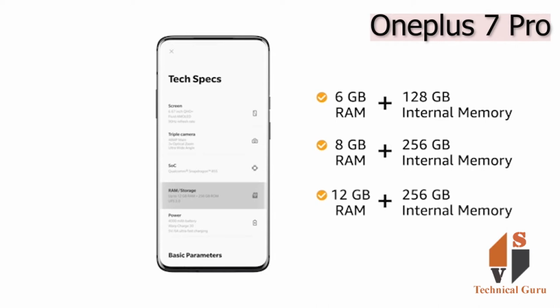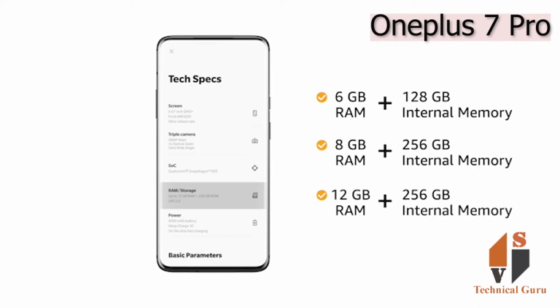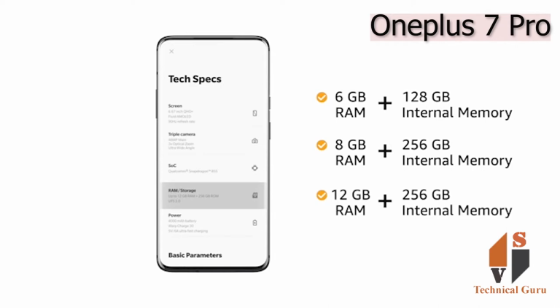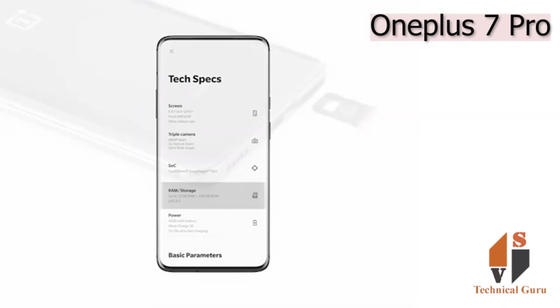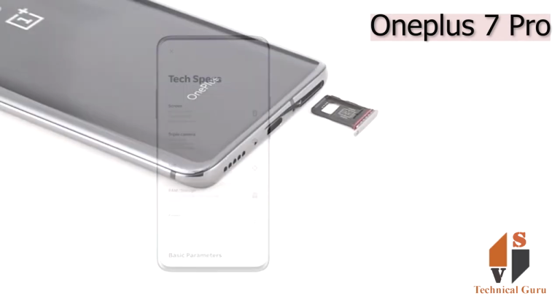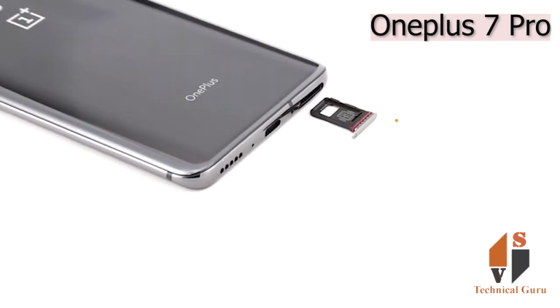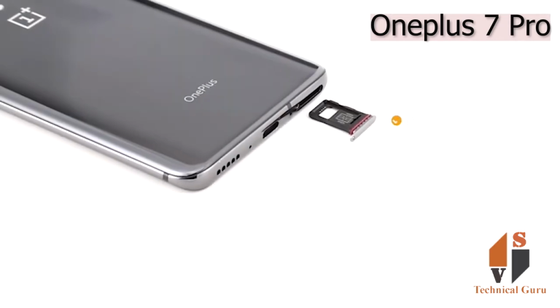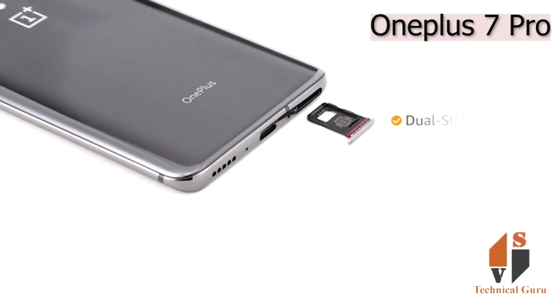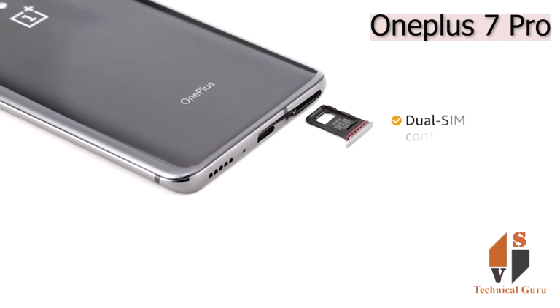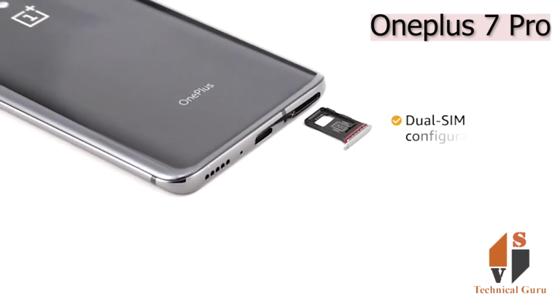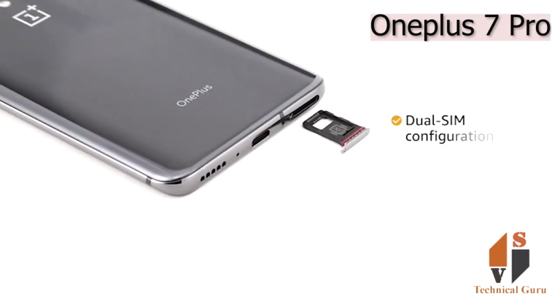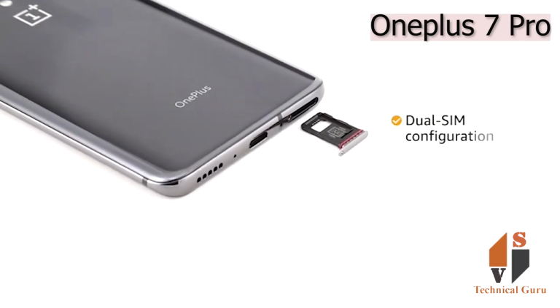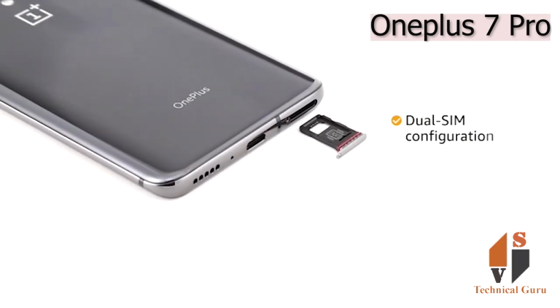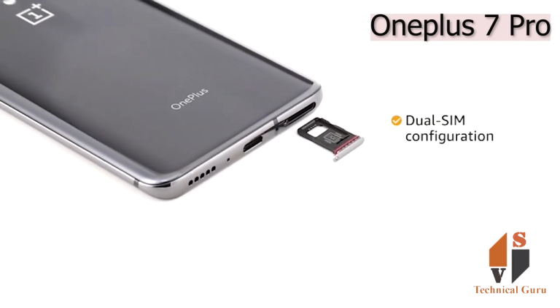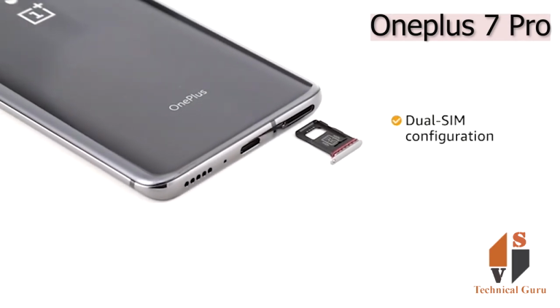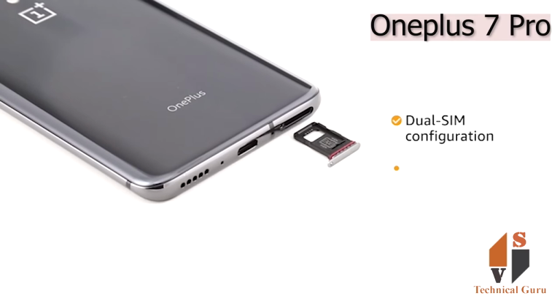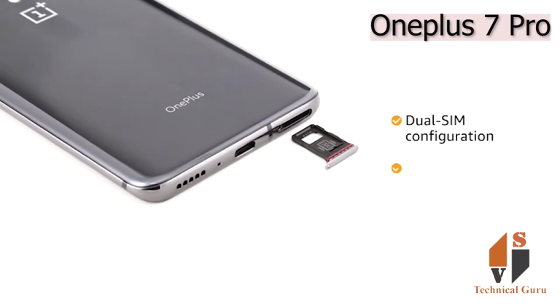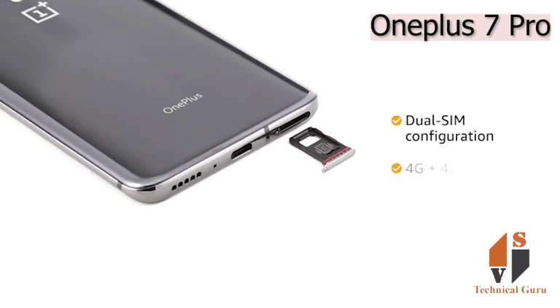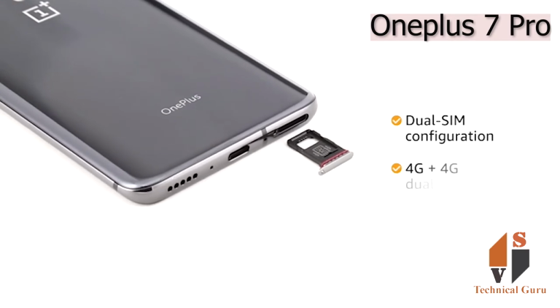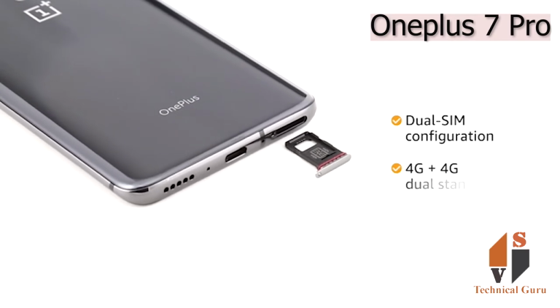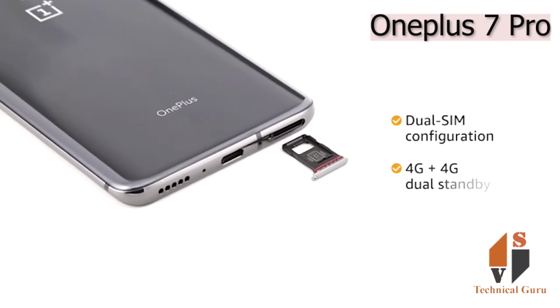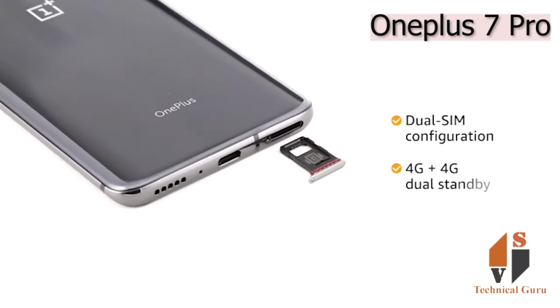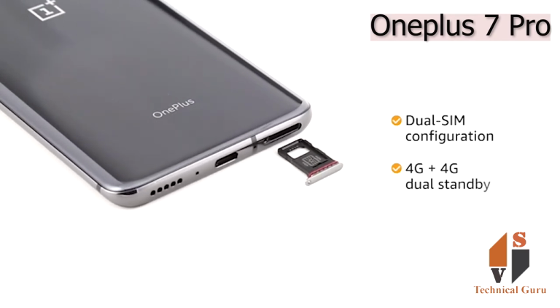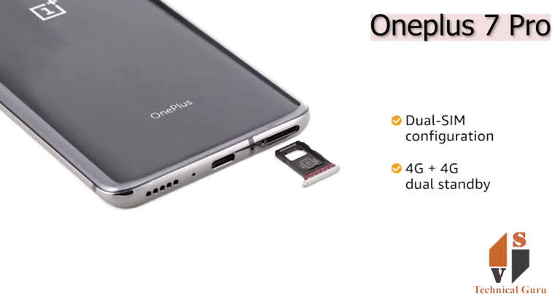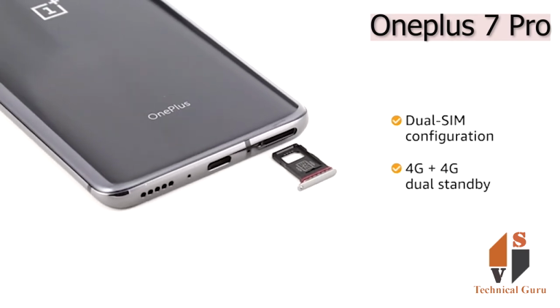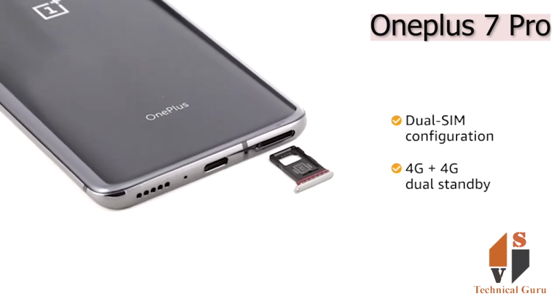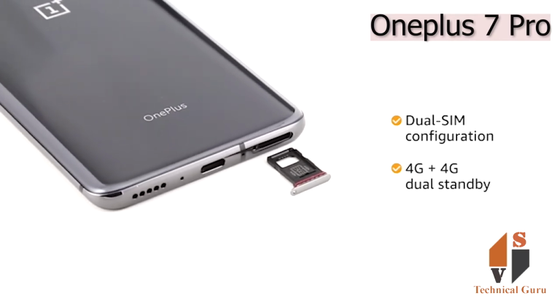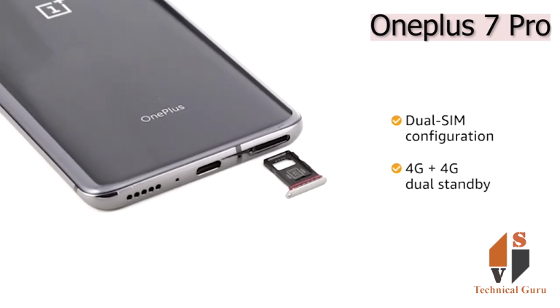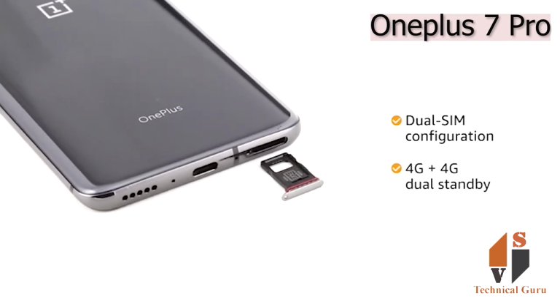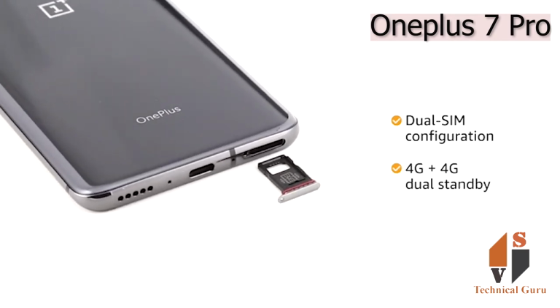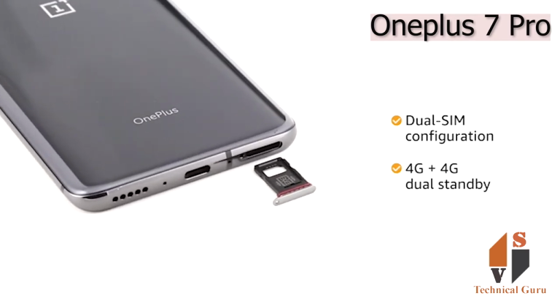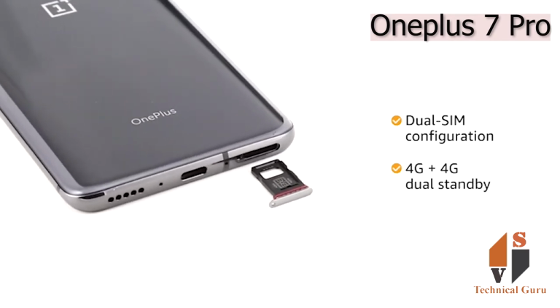The phone comes with dual SIM configuration. Both SIM slots support 4G on dual standby.